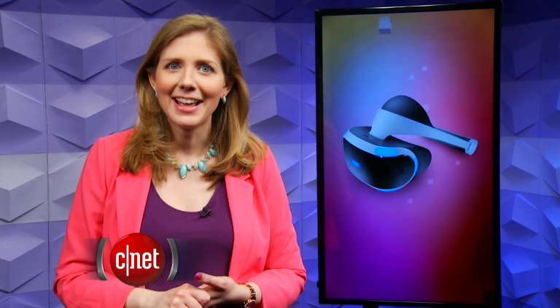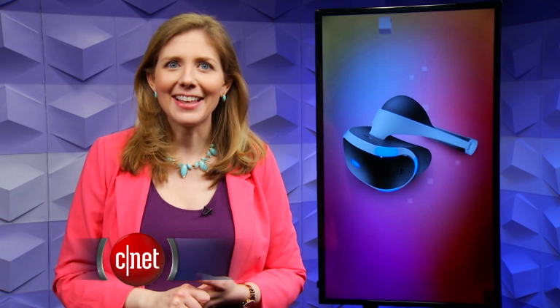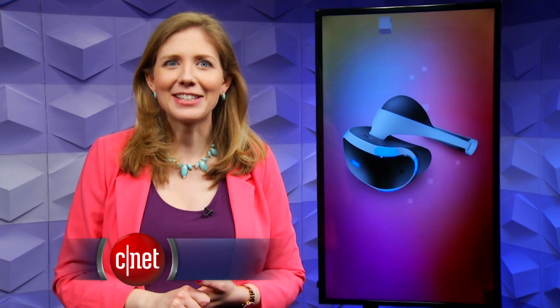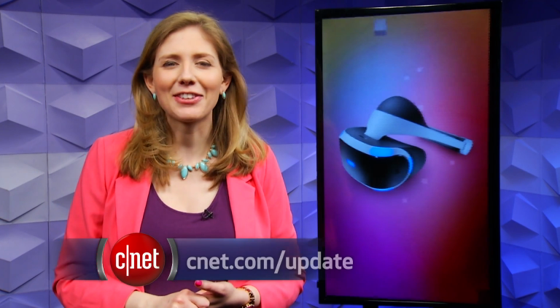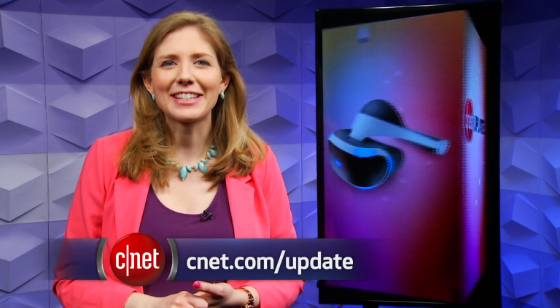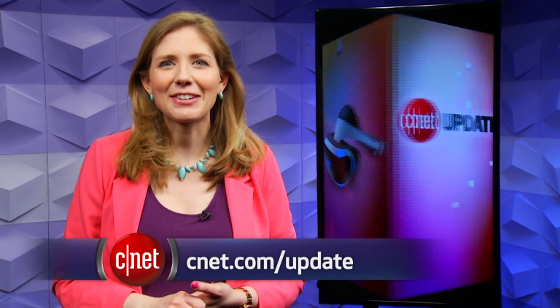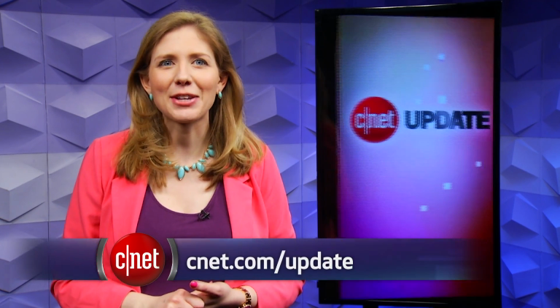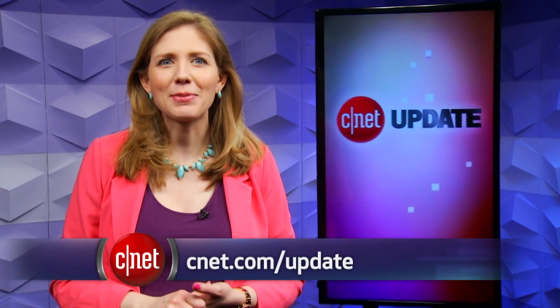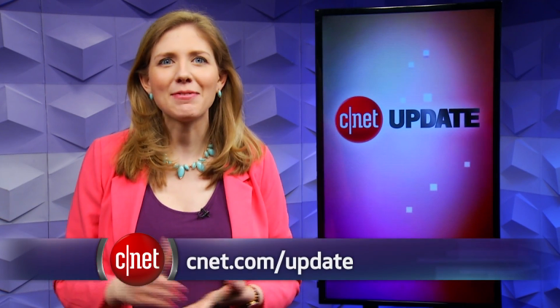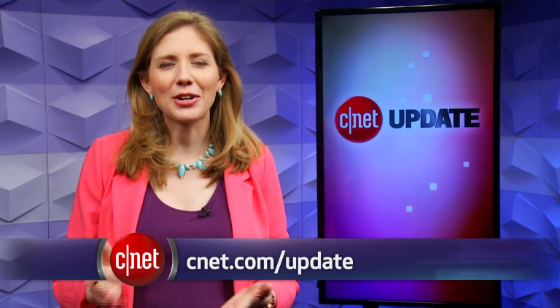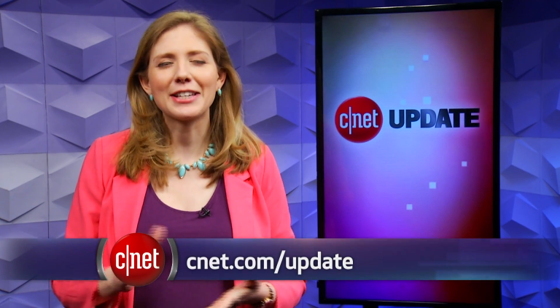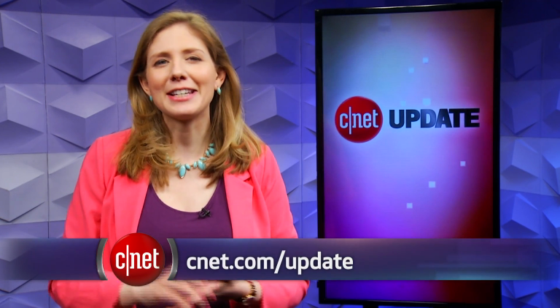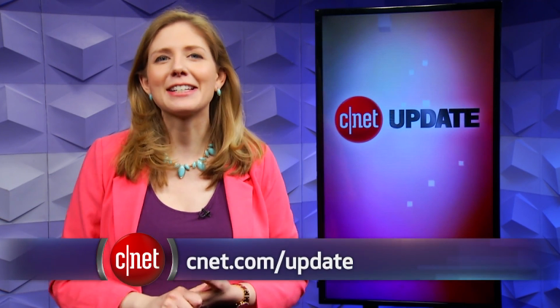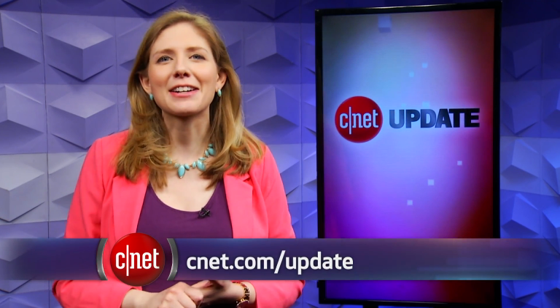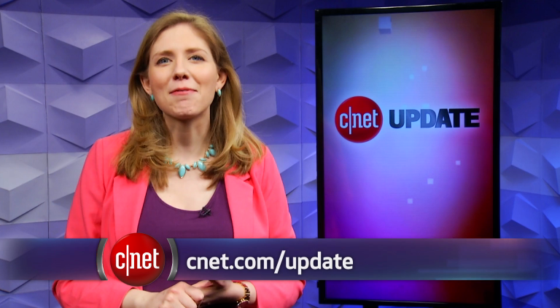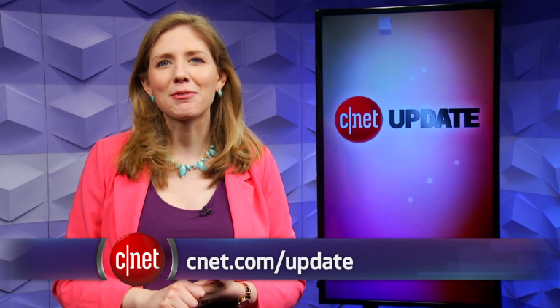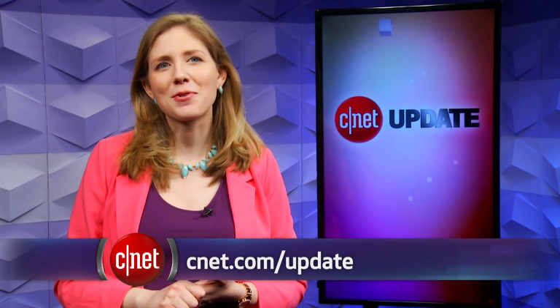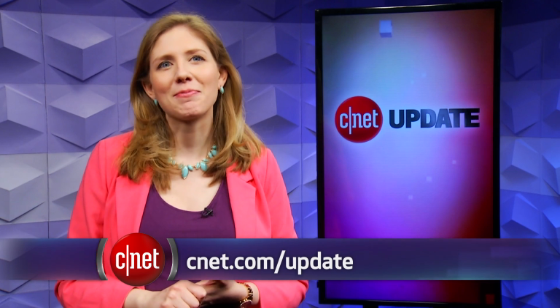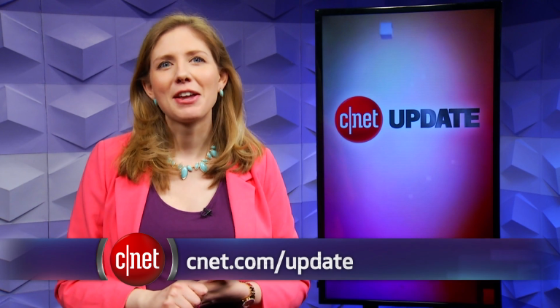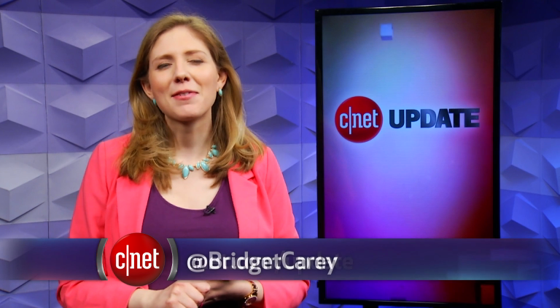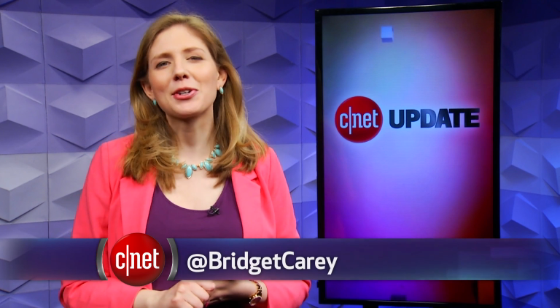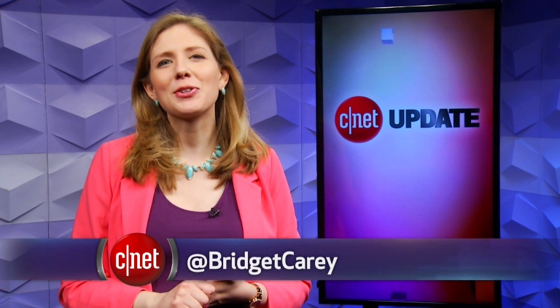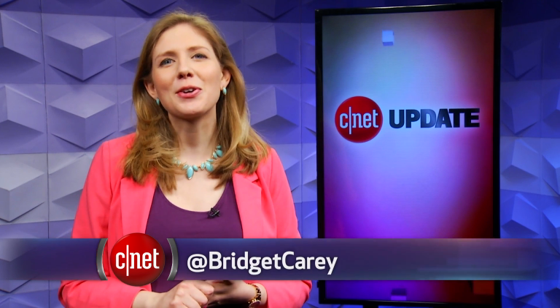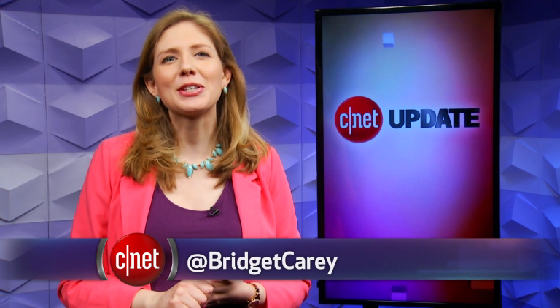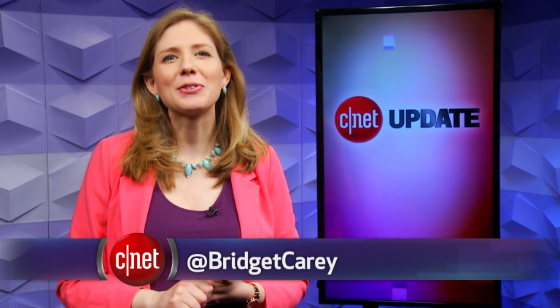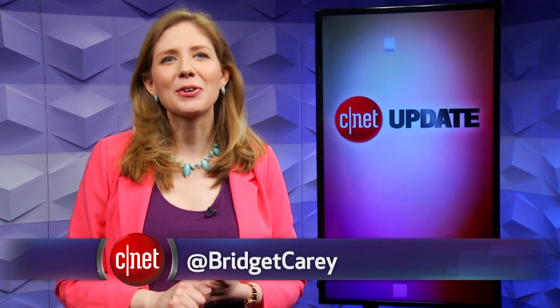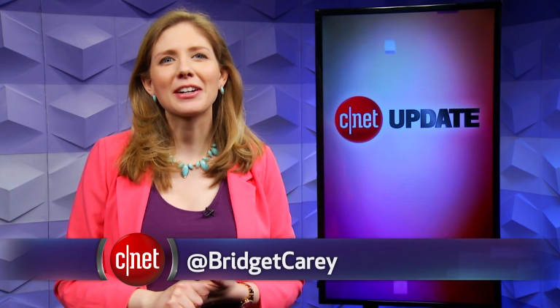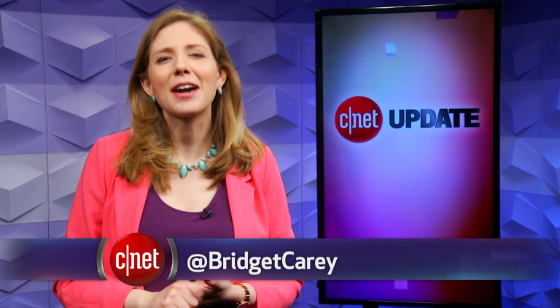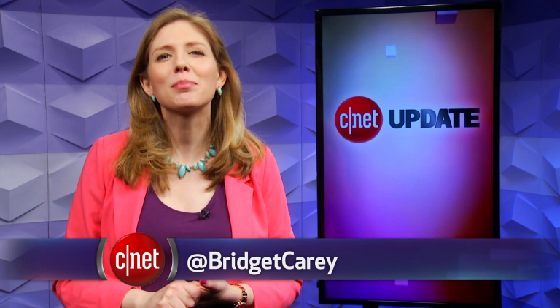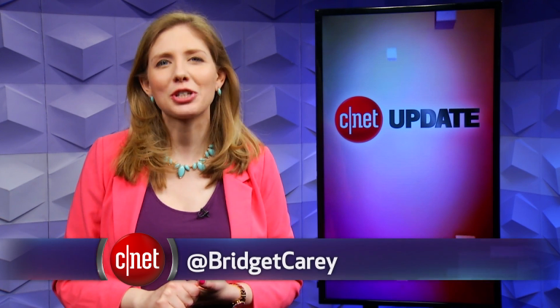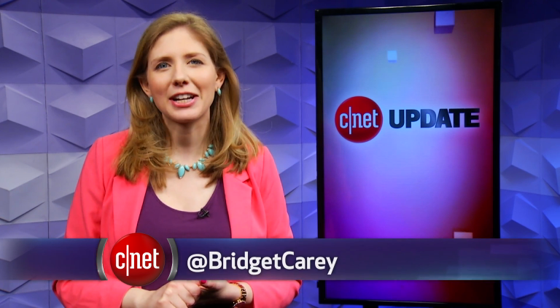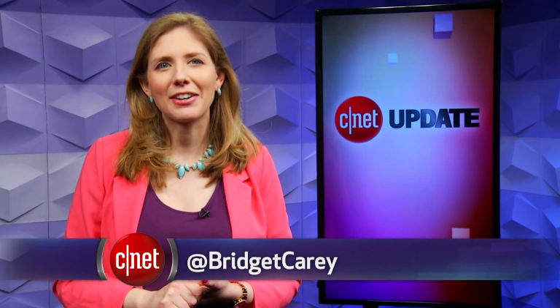That's it for this tech news update. You can head to CNET.com for more. From our studios in New York, I'm Bridget Carey.